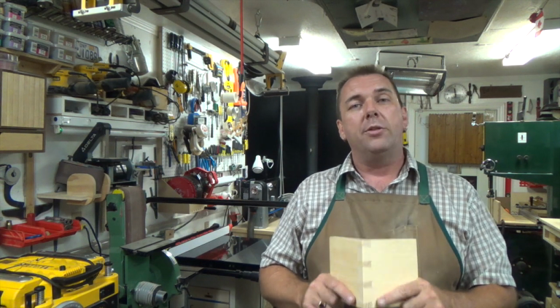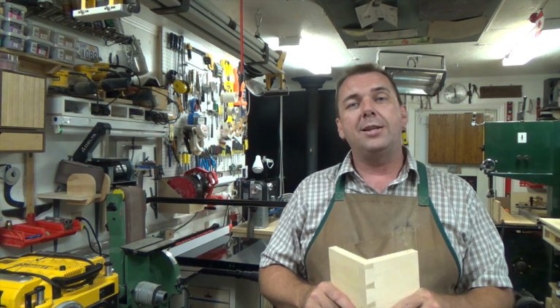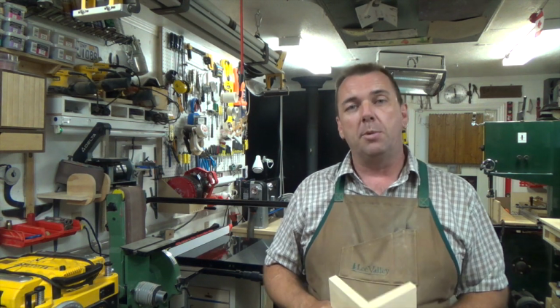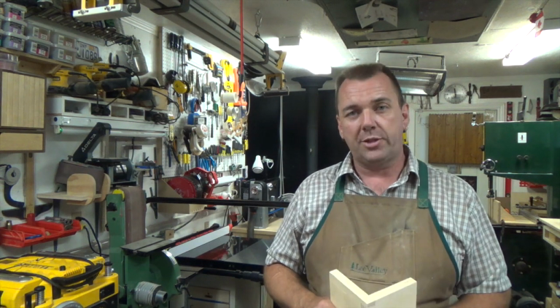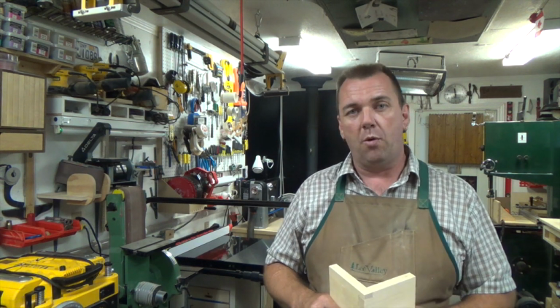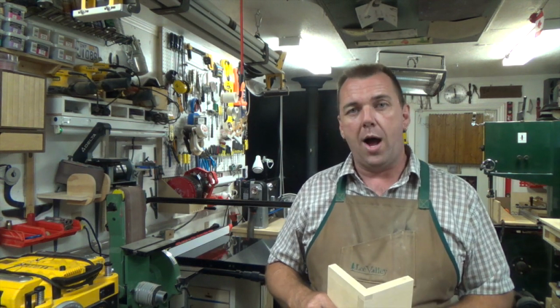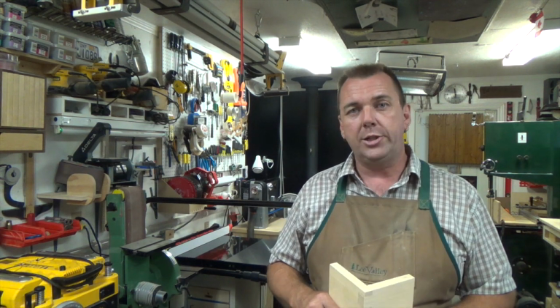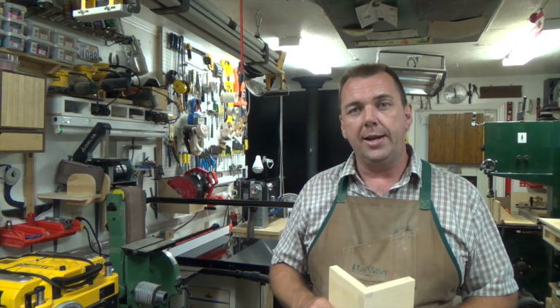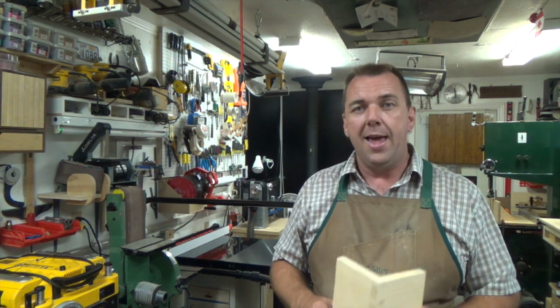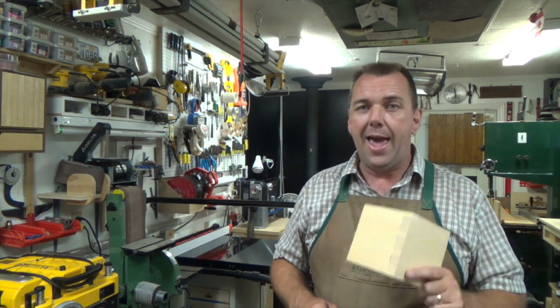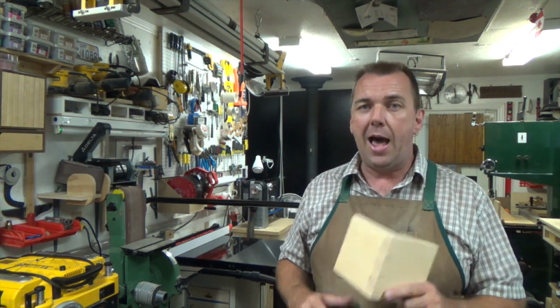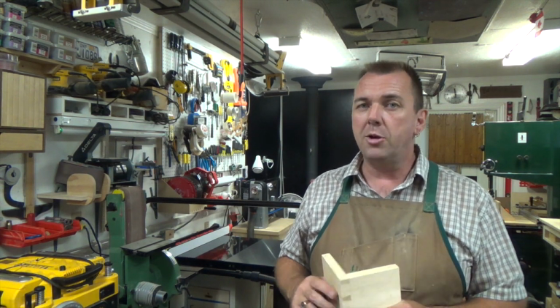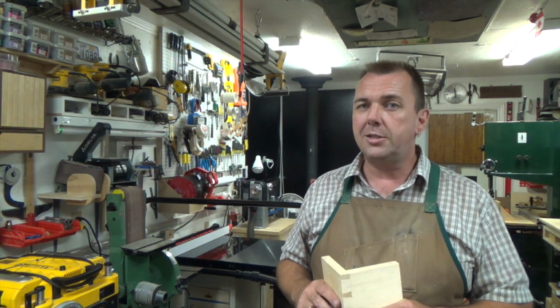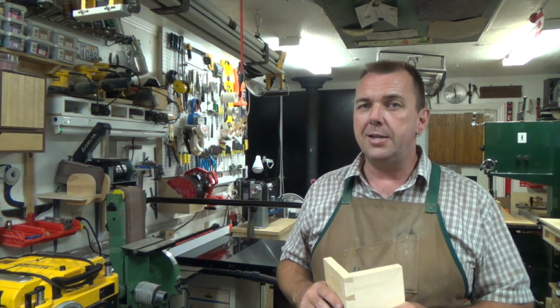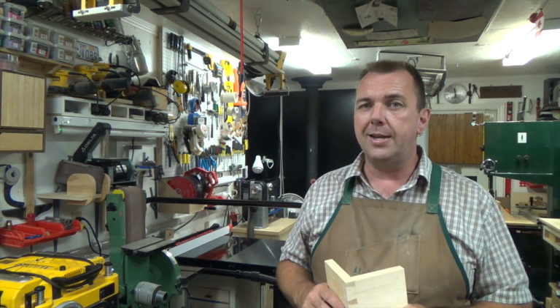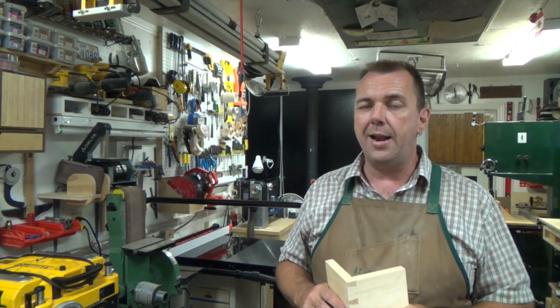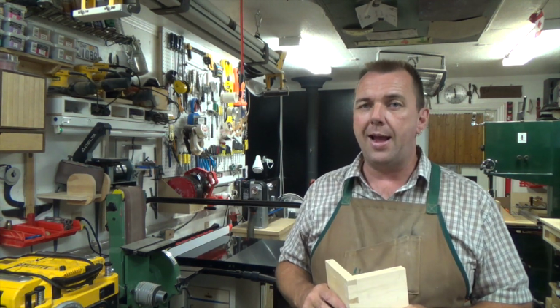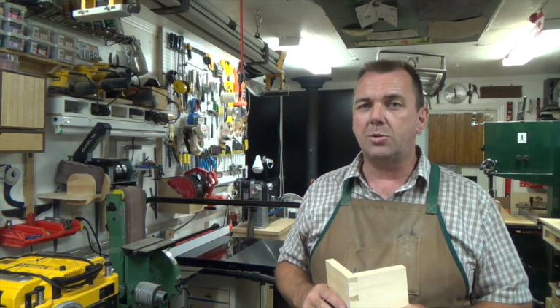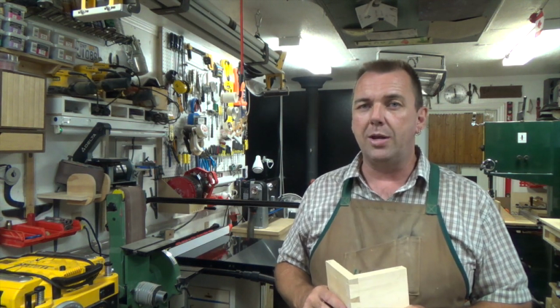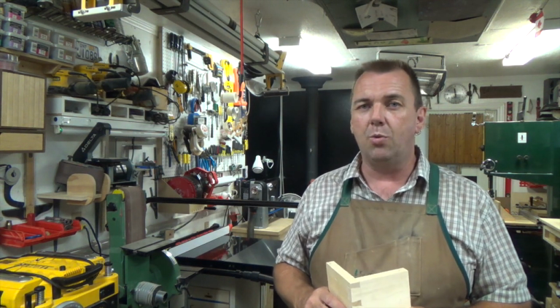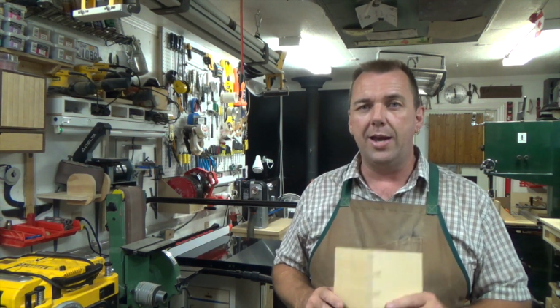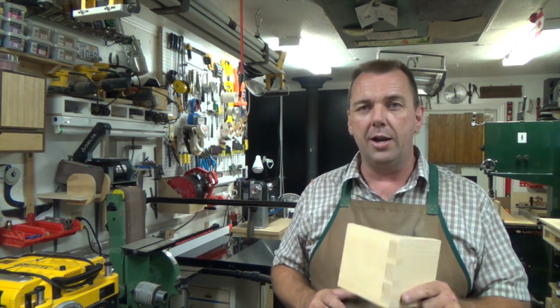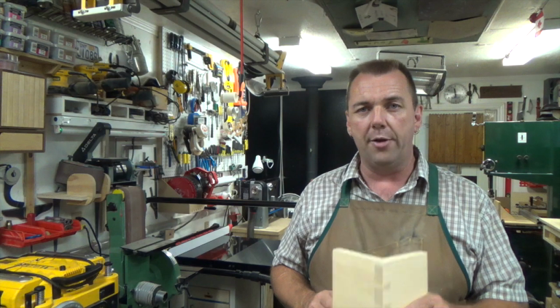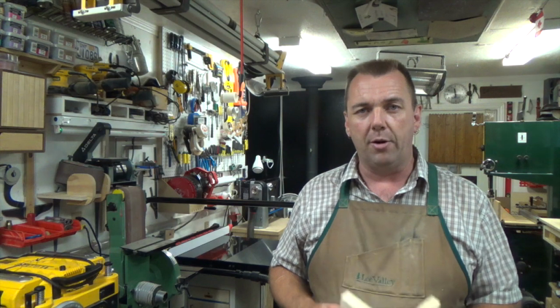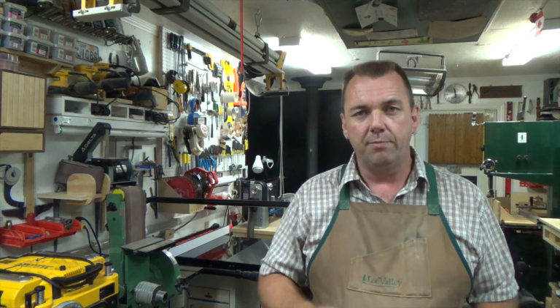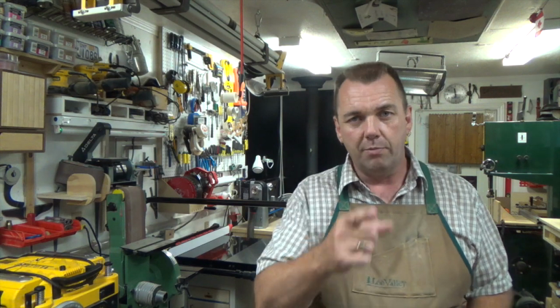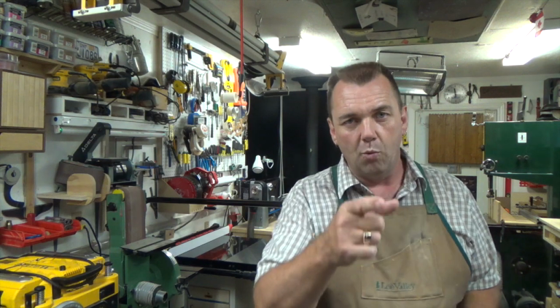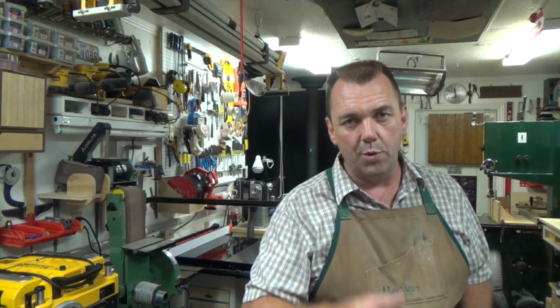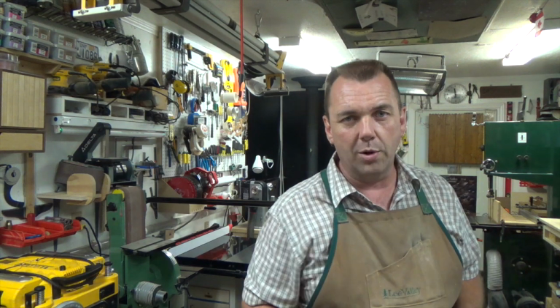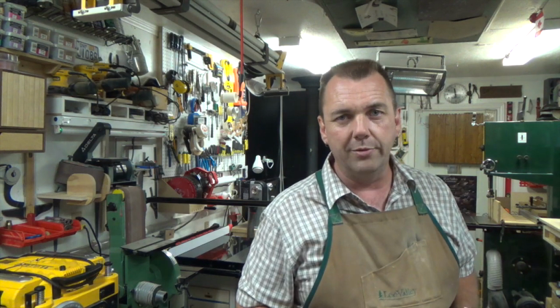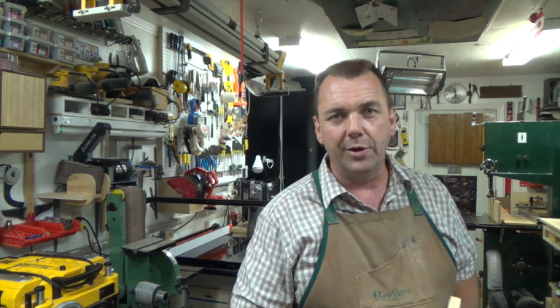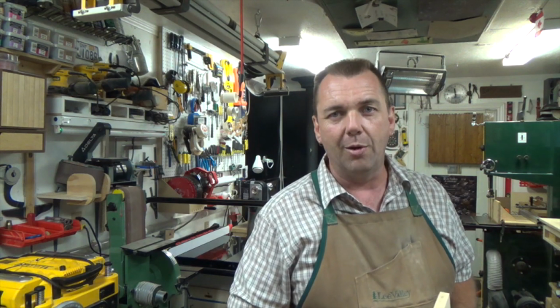Thanks so much for watching and I'm going to see you again next week with yet another woodworking video.